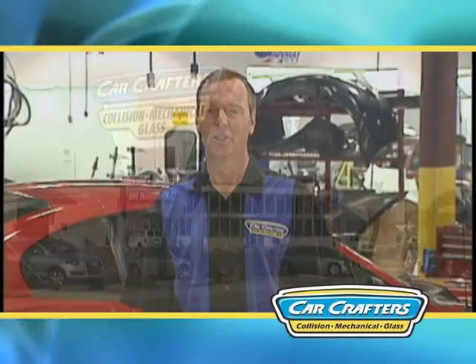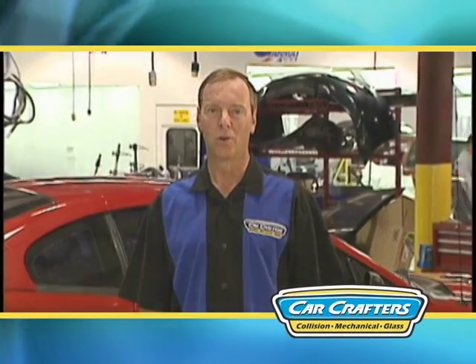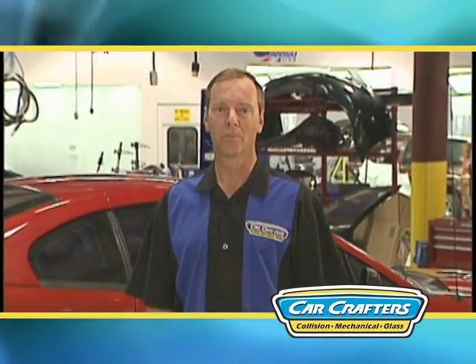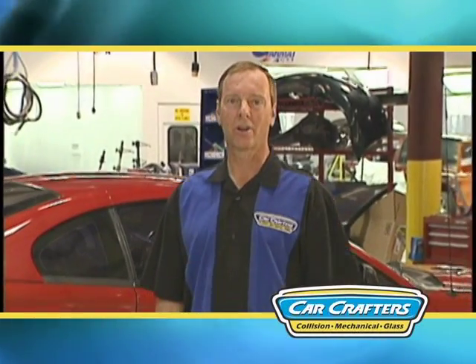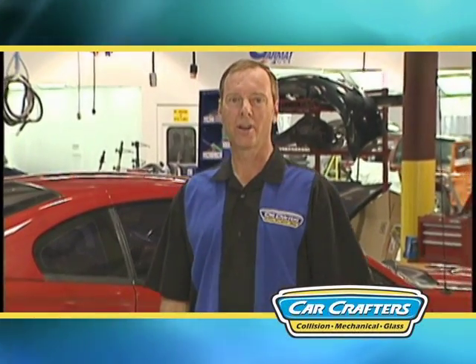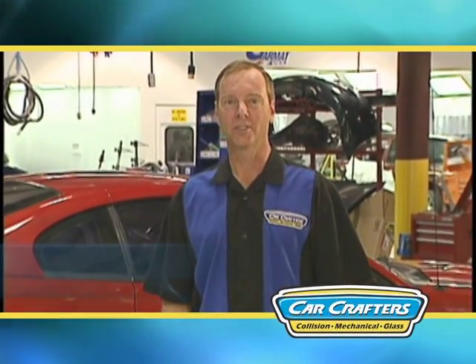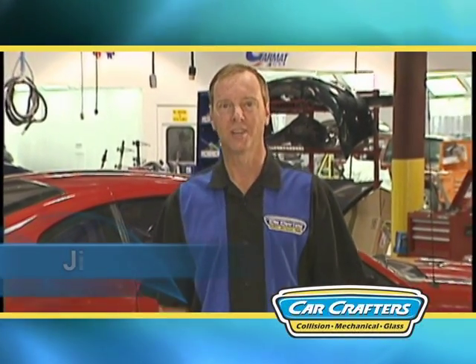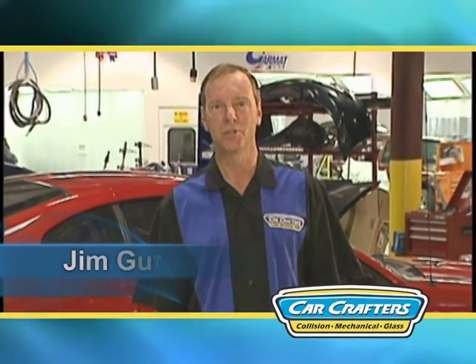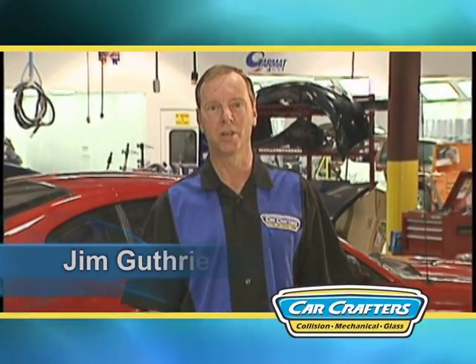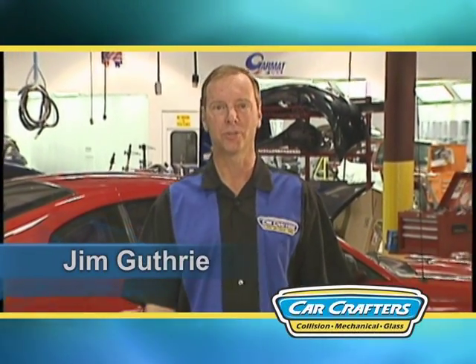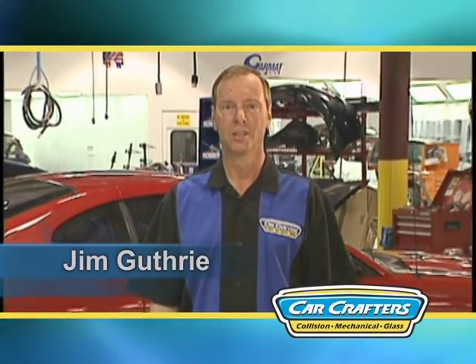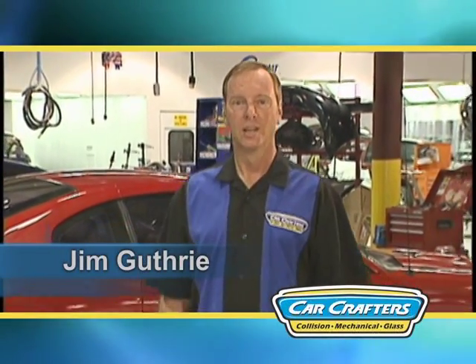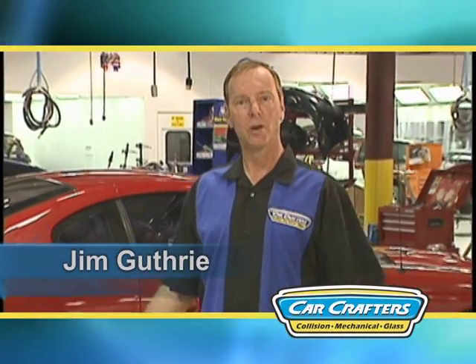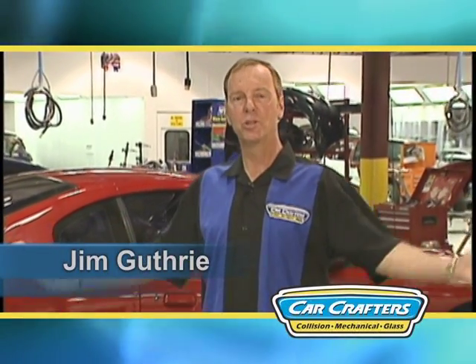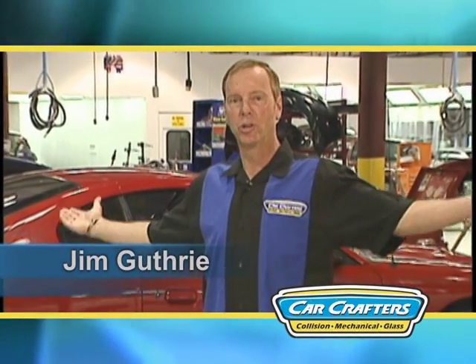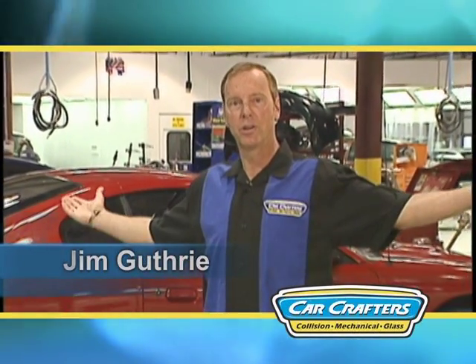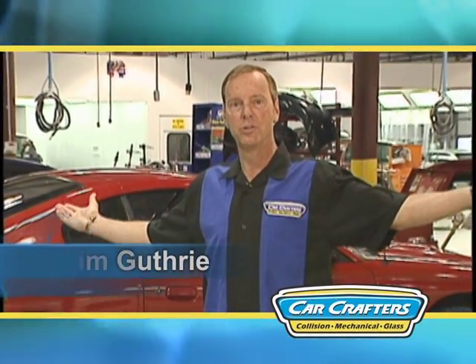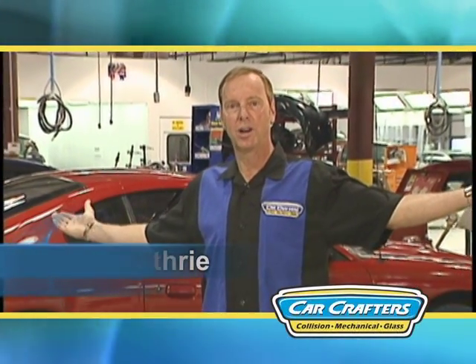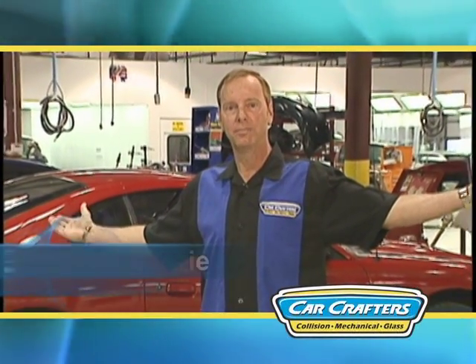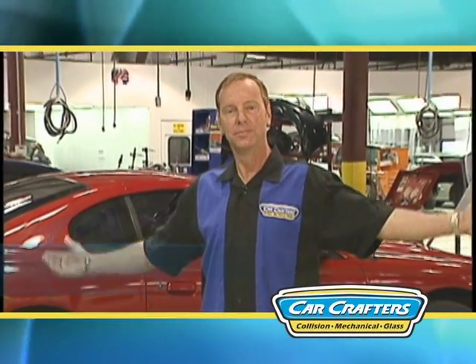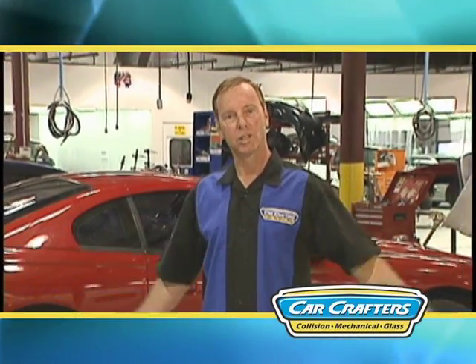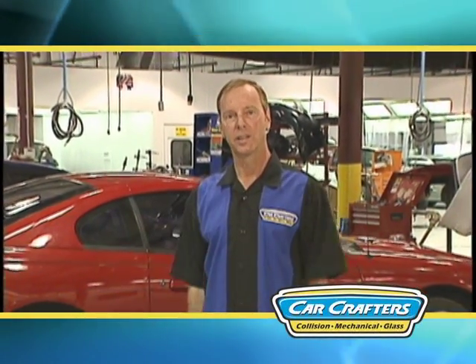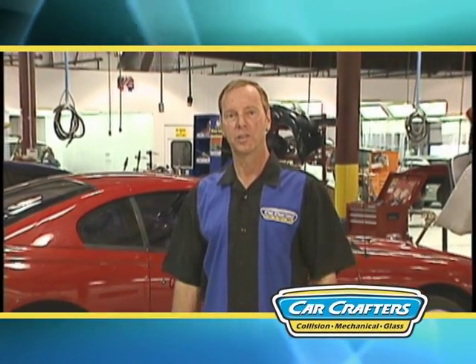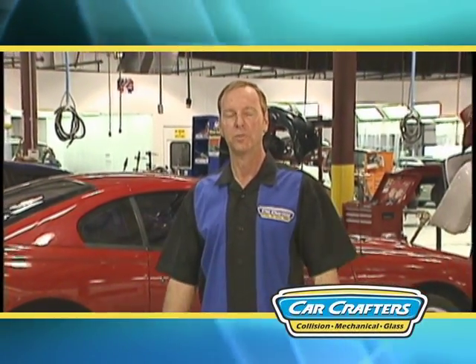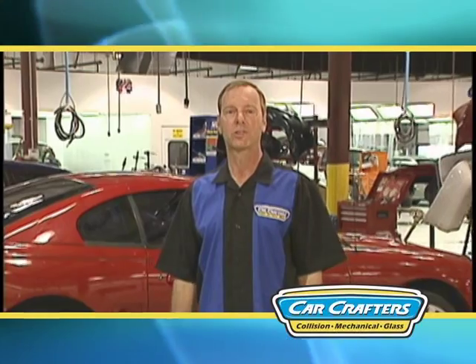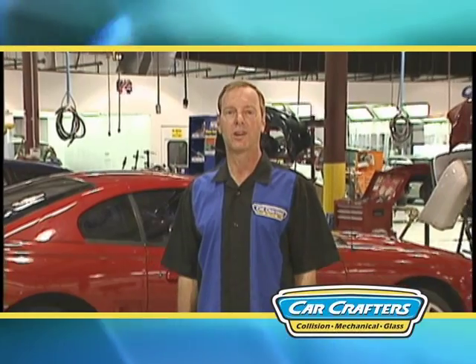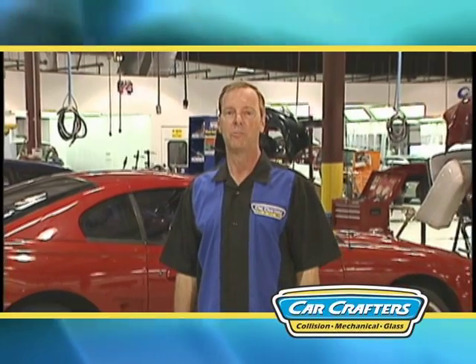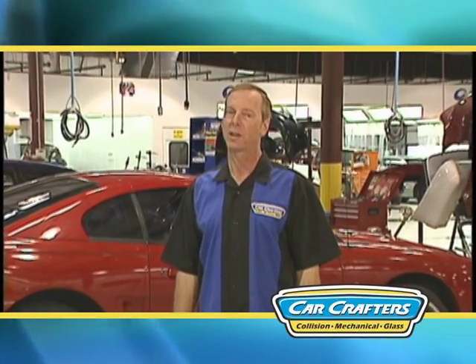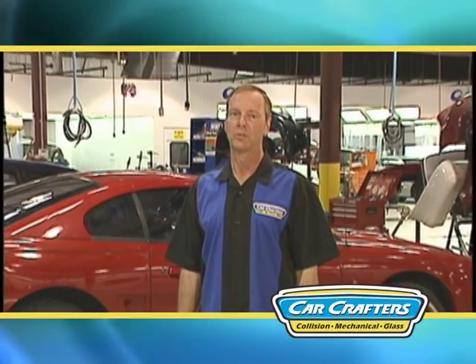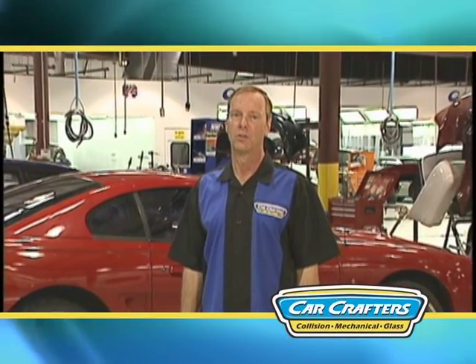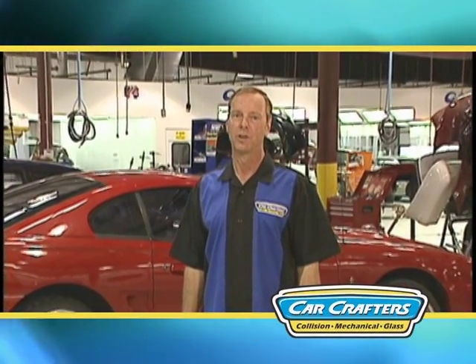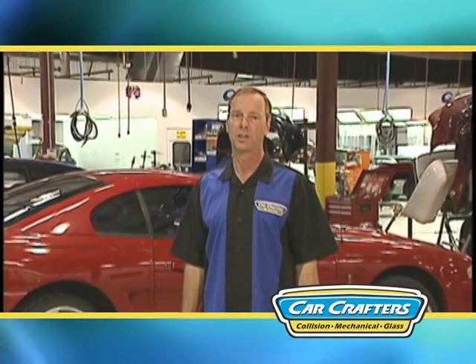Welcome to CarCrafters. I'm Jim Guthrie. Allow me to show you our new shop designed to get you and your car back on the road in no time.